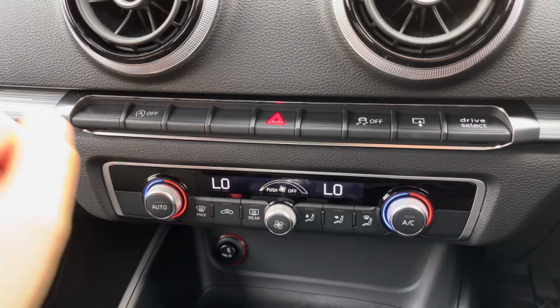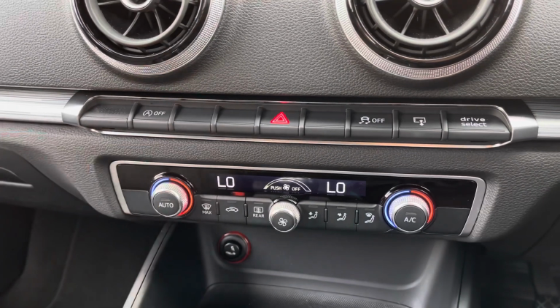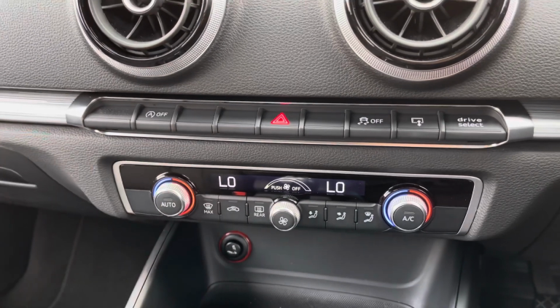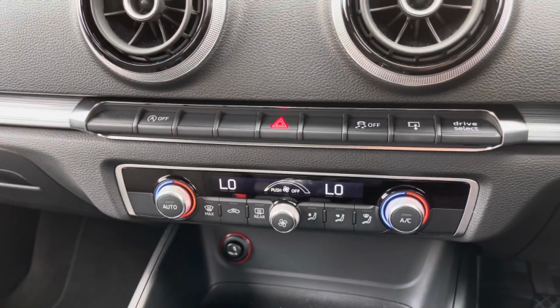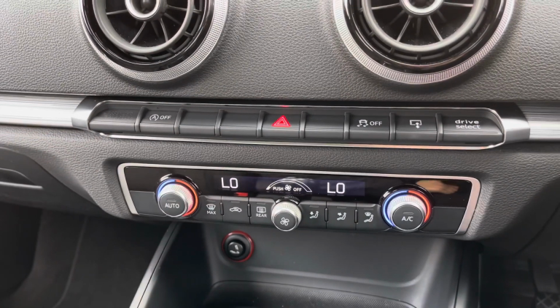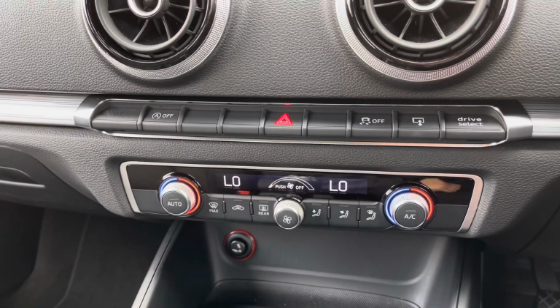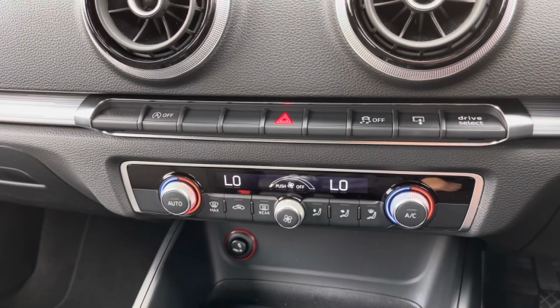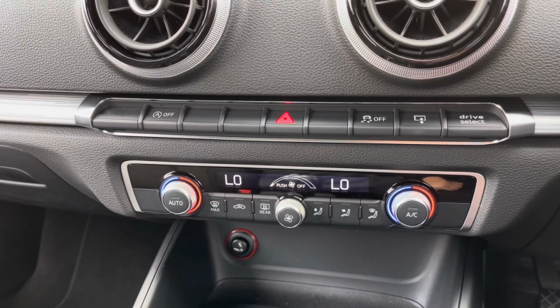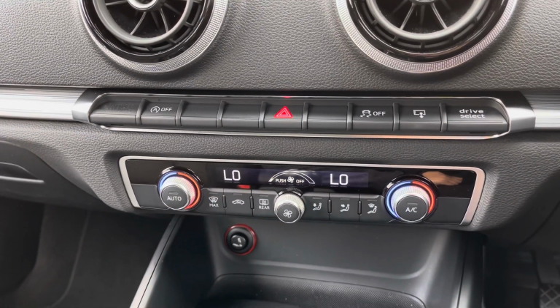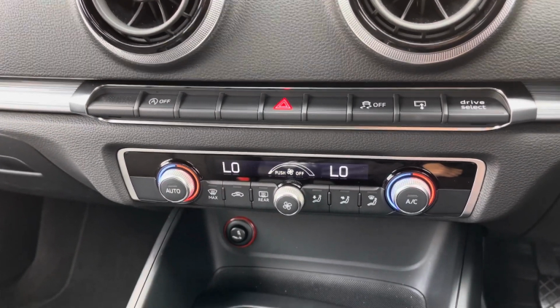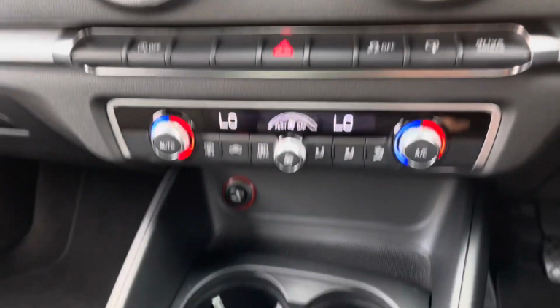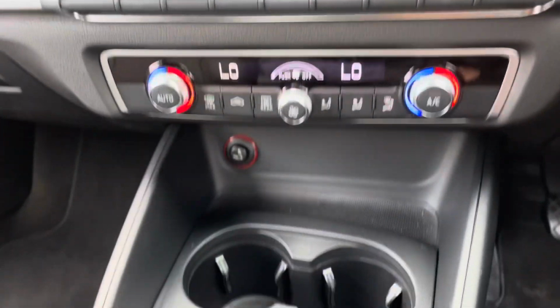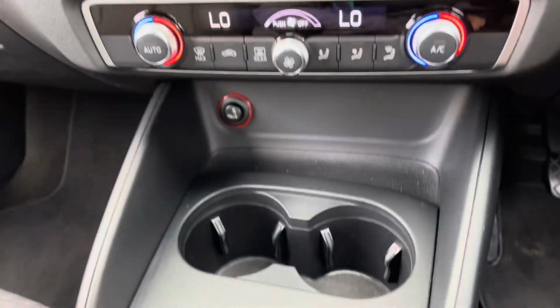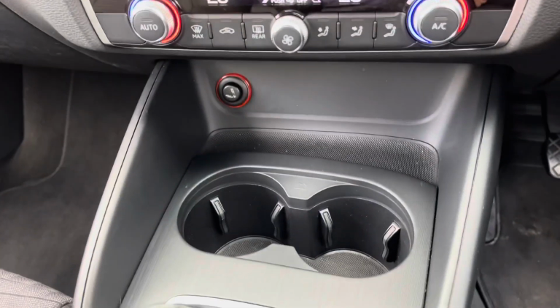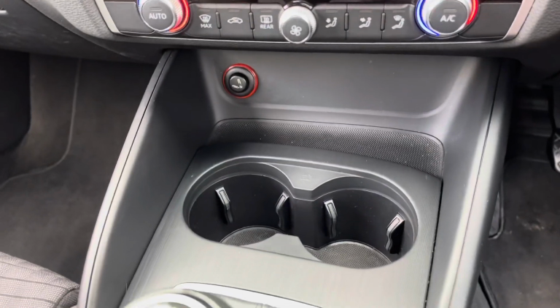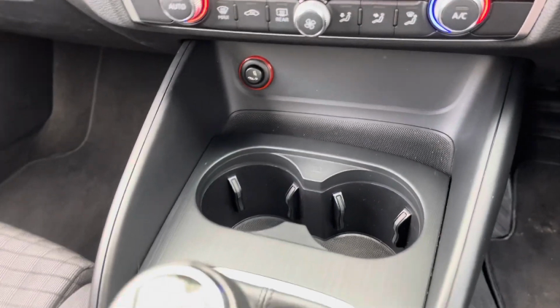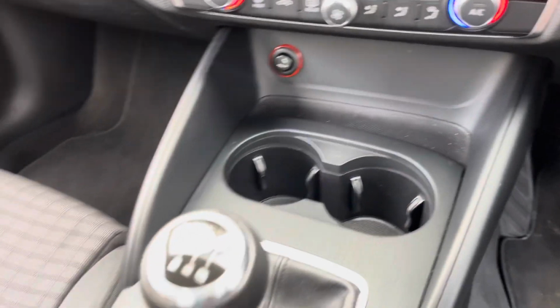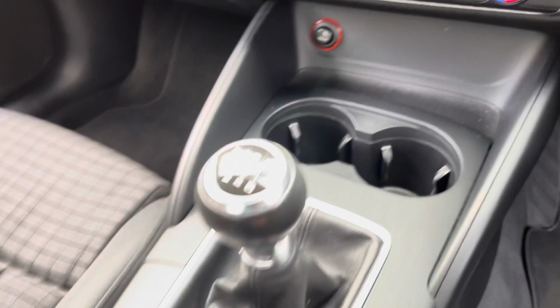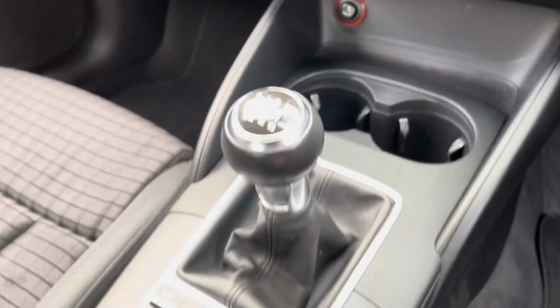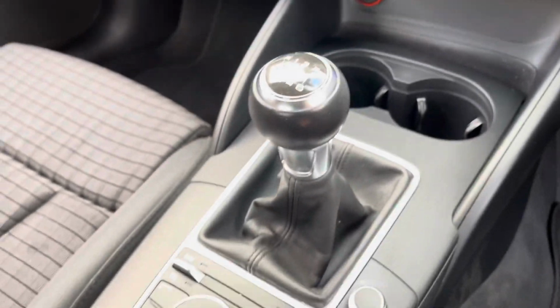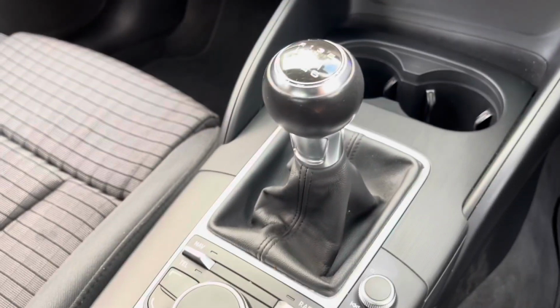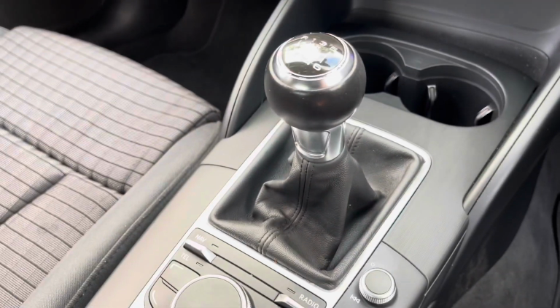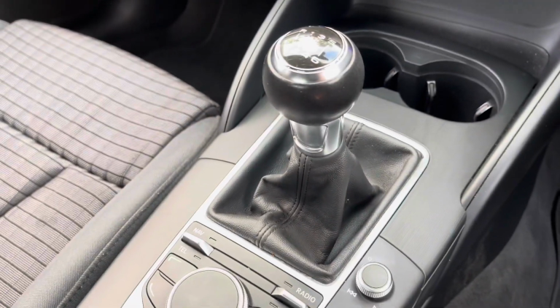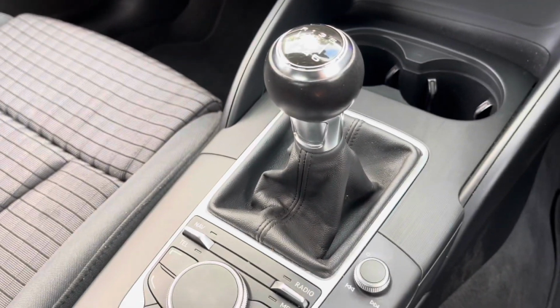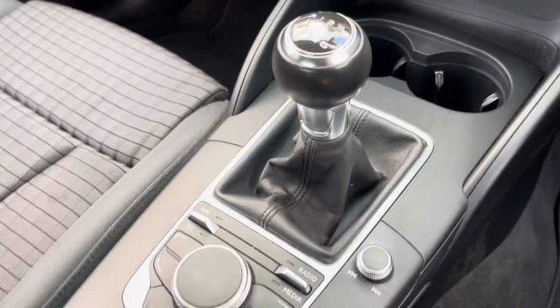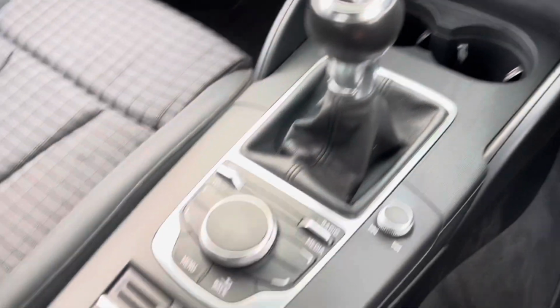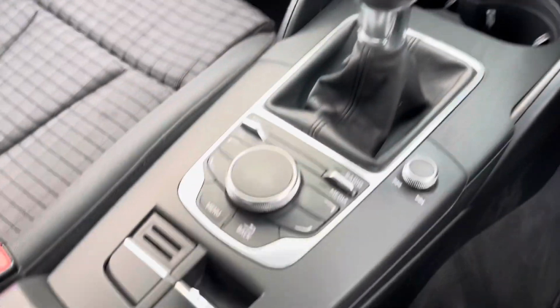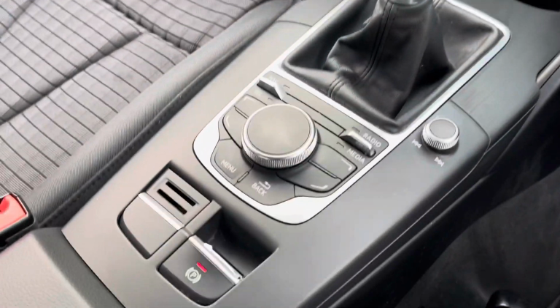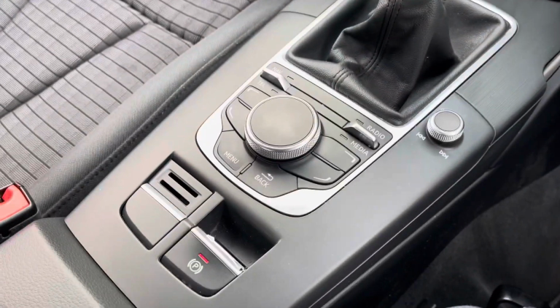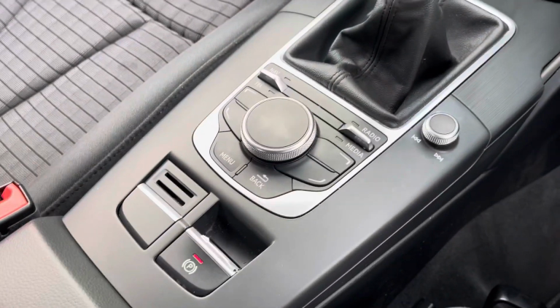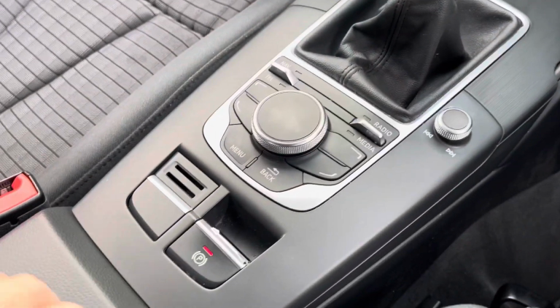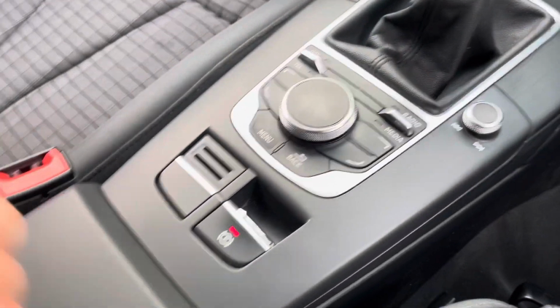There are two cup holders. This vehicle has the six speed manual gearbox along with the electric handbrake, and there is a storage compartment further back.